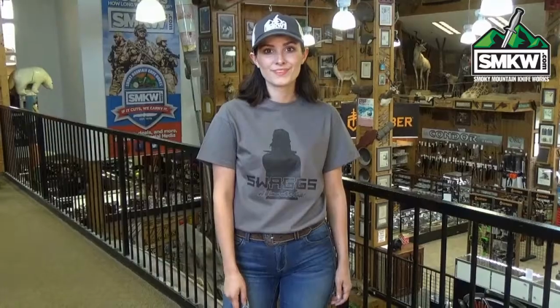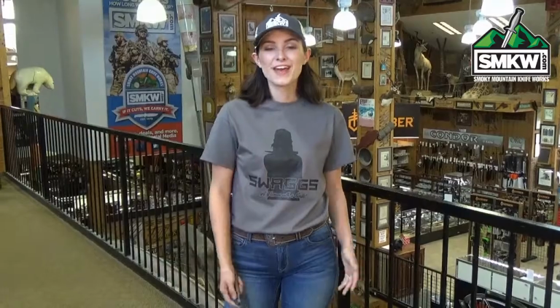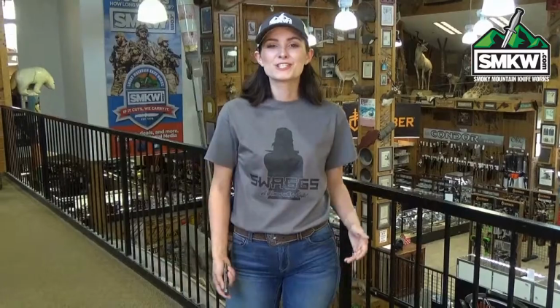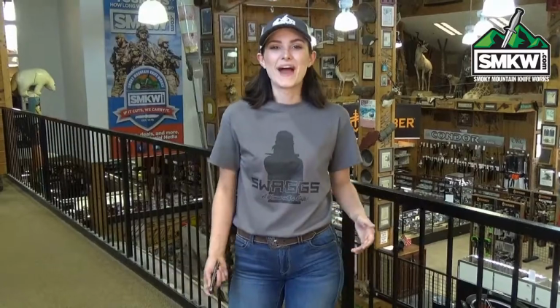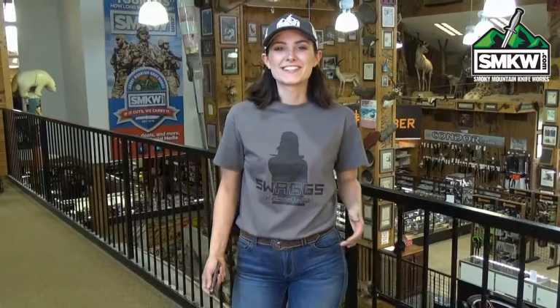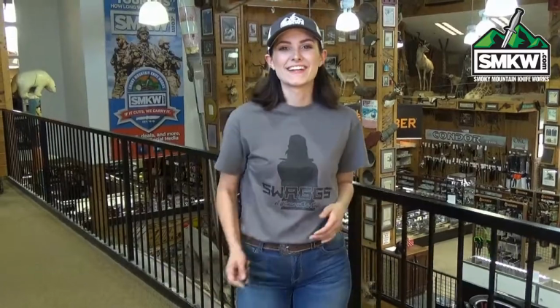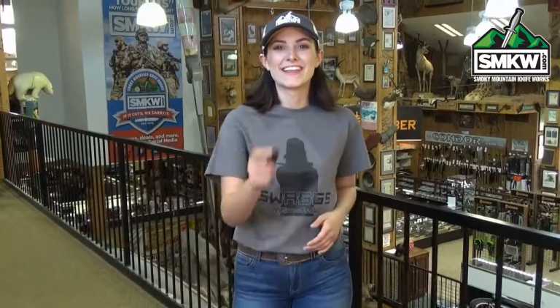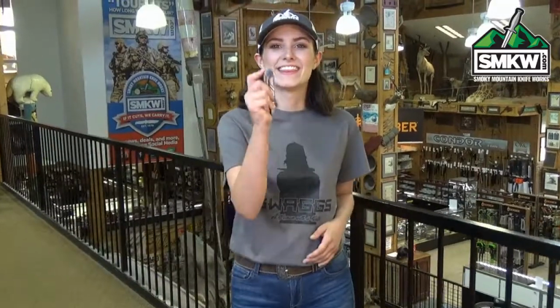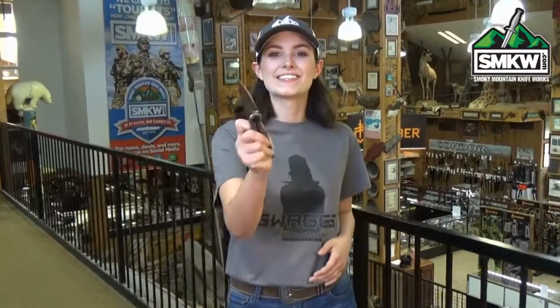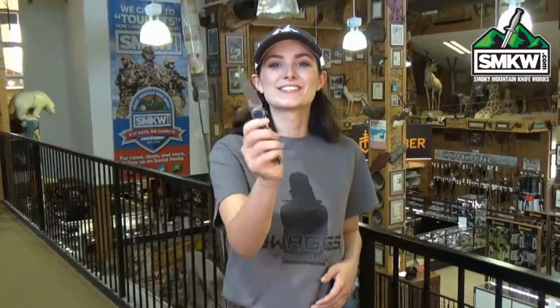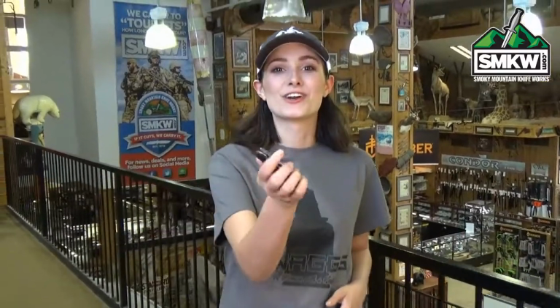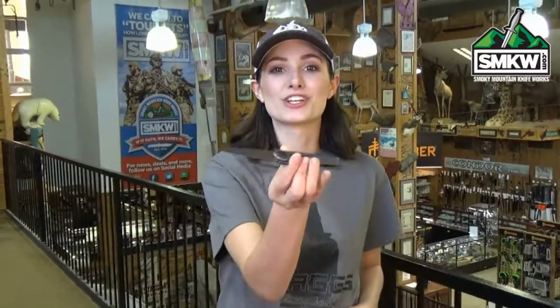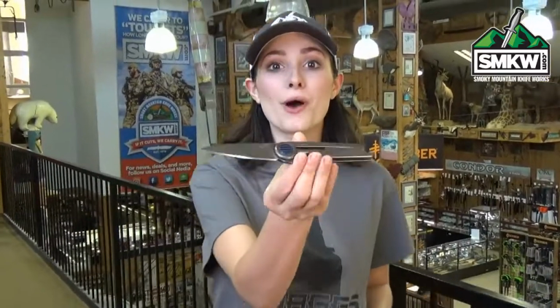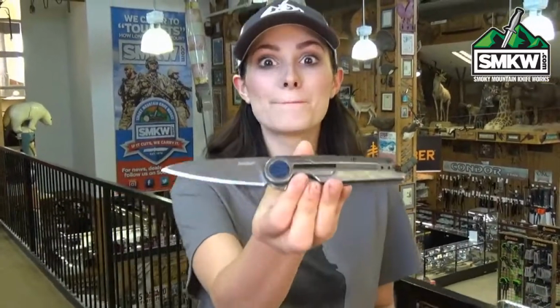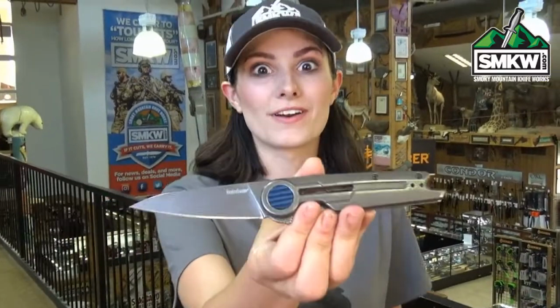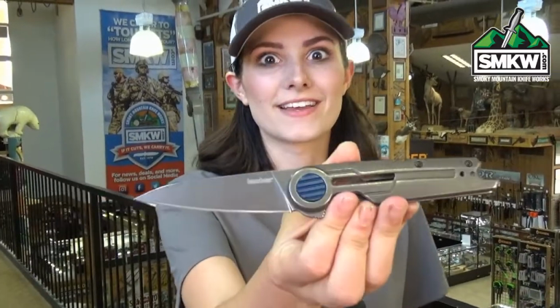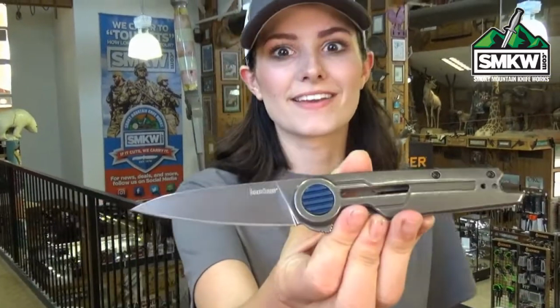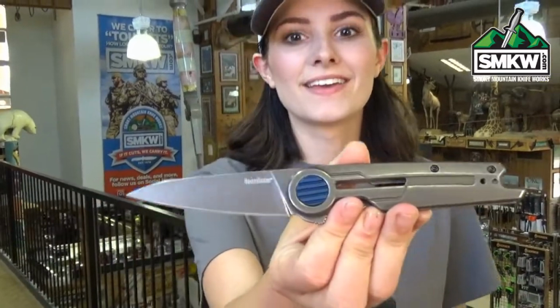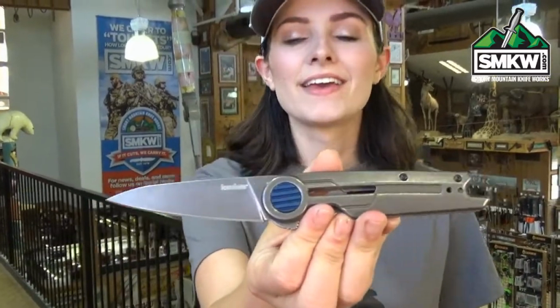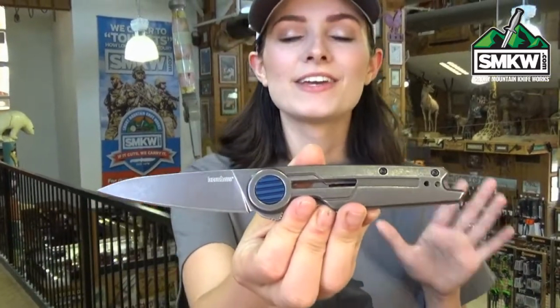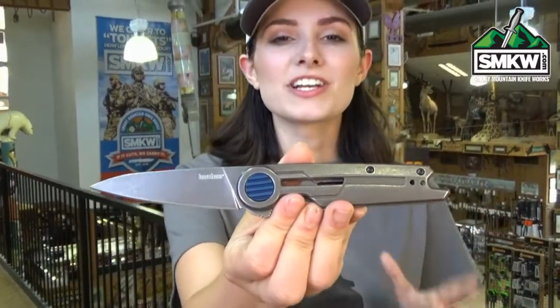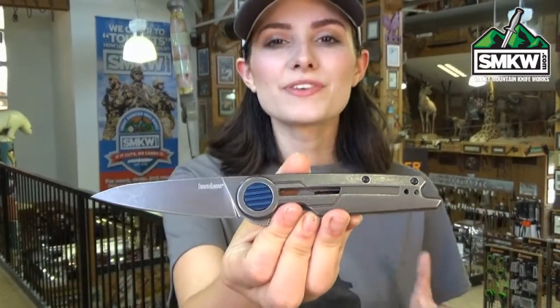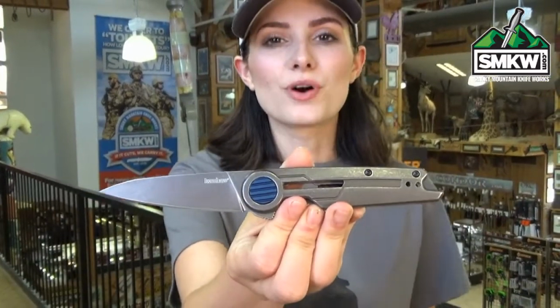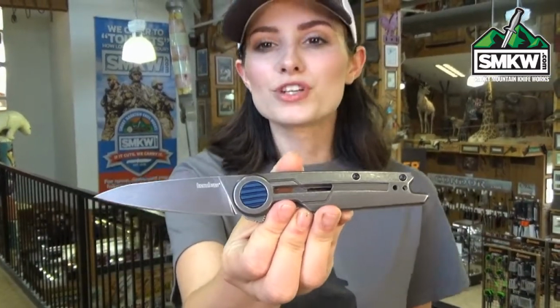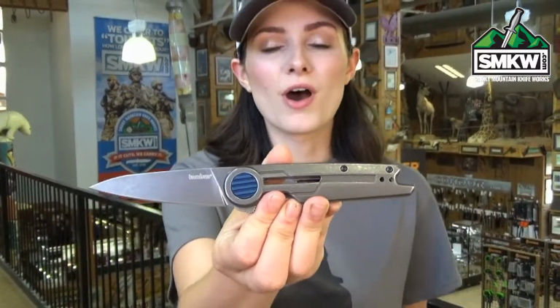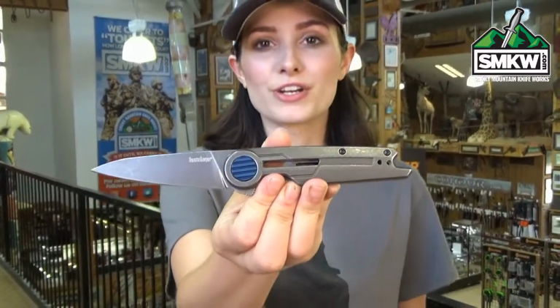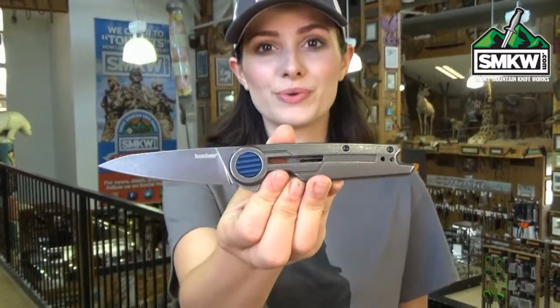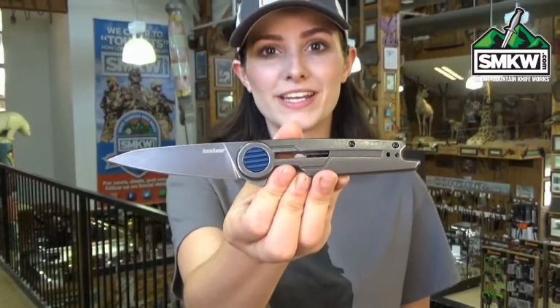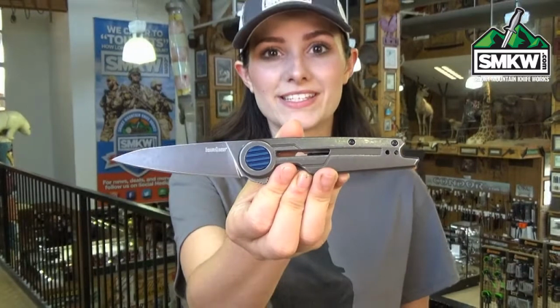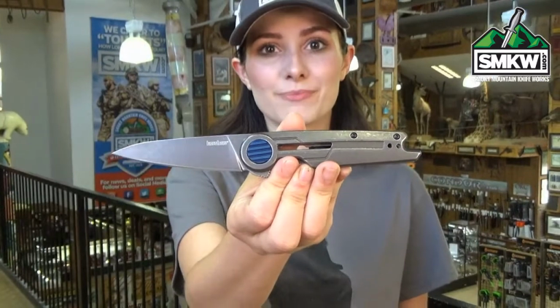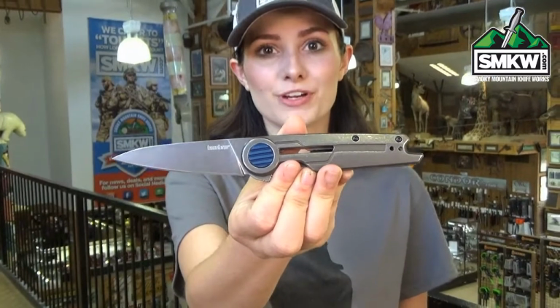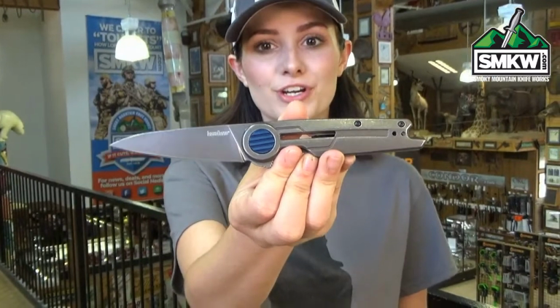Swags here, and this is the Kershaw Parsec. Check out this ultra modern new EDC from Kershaw.